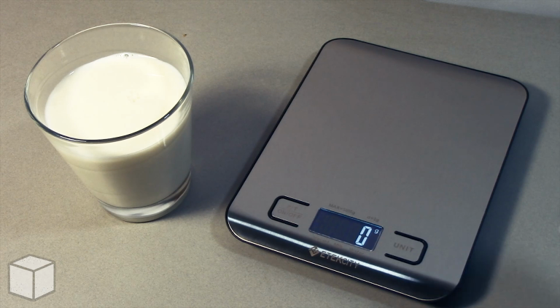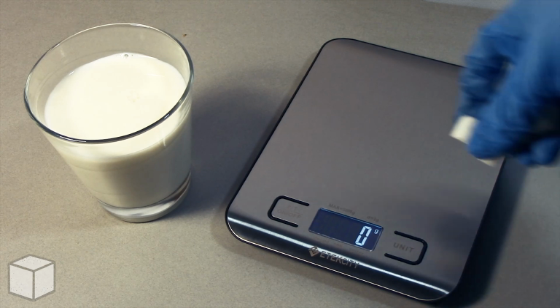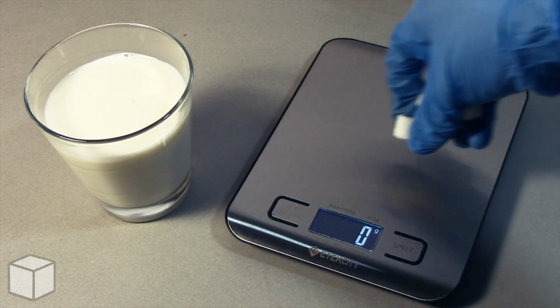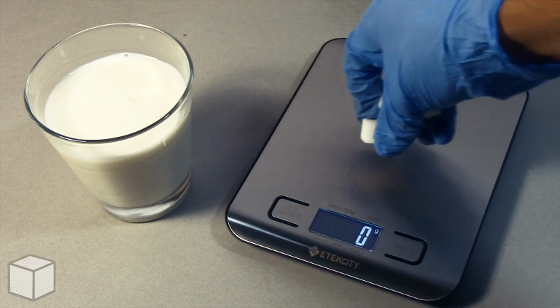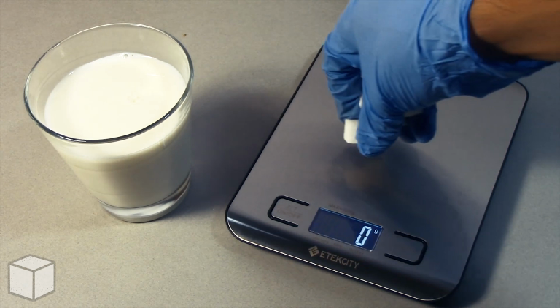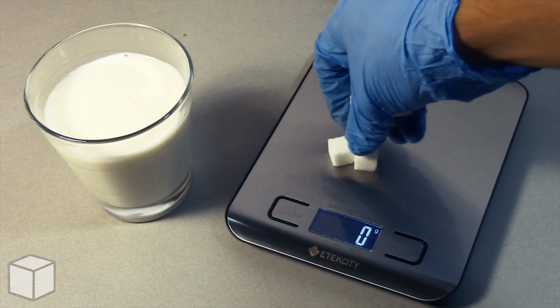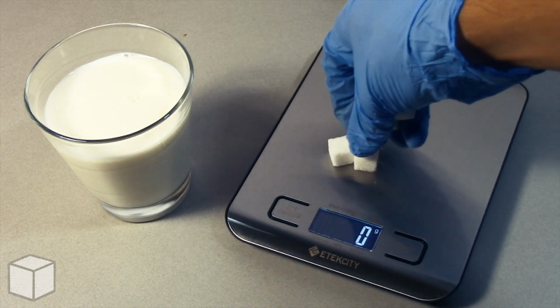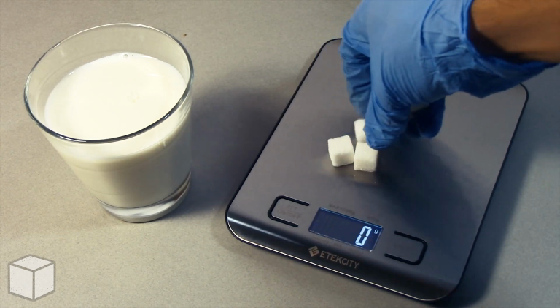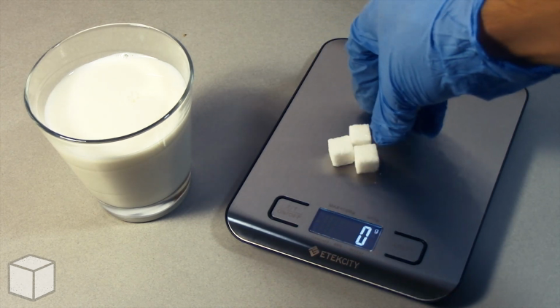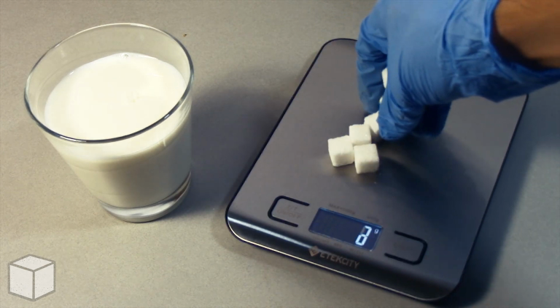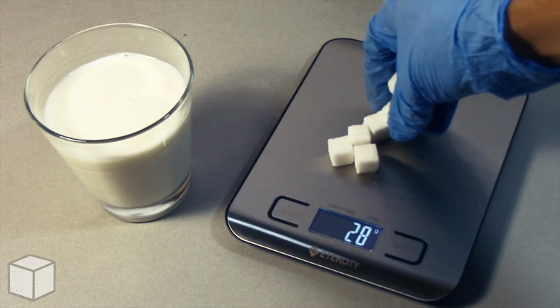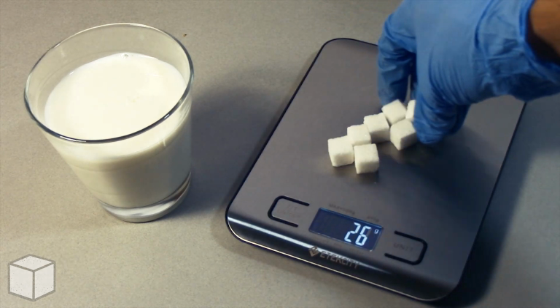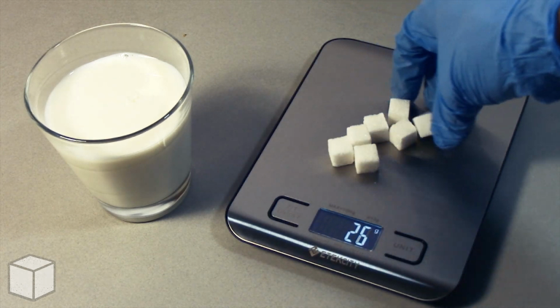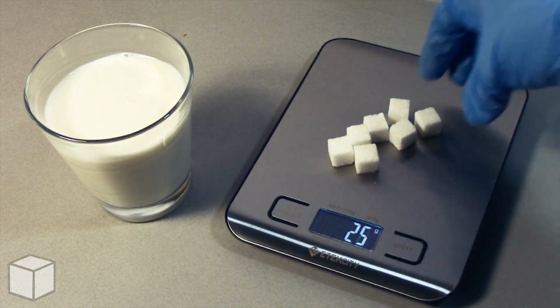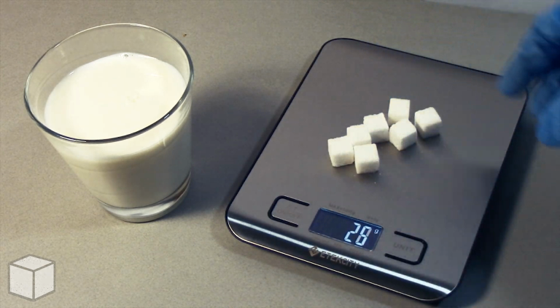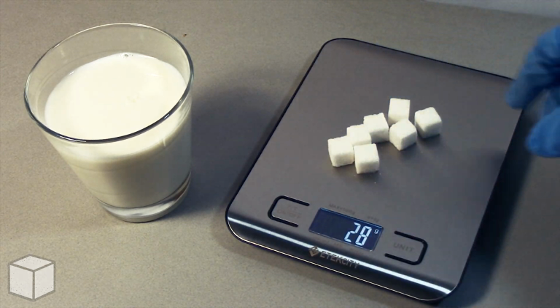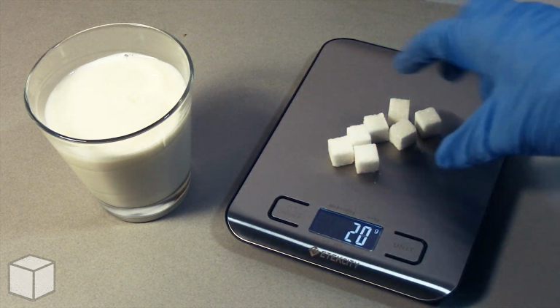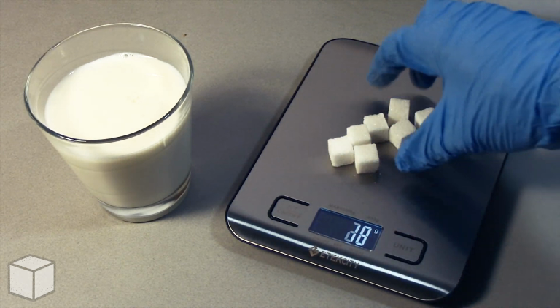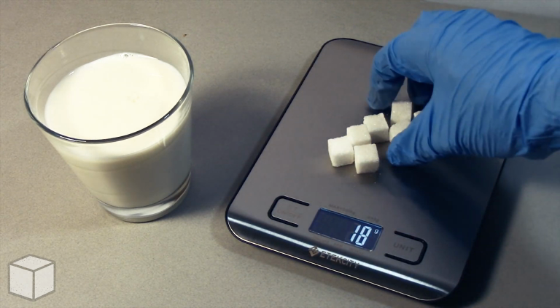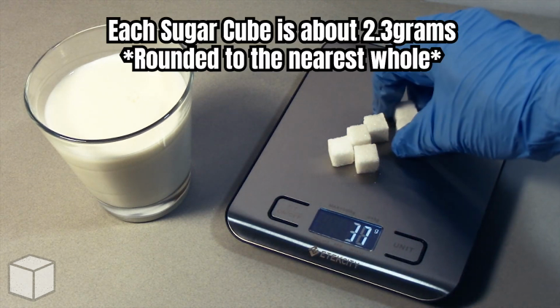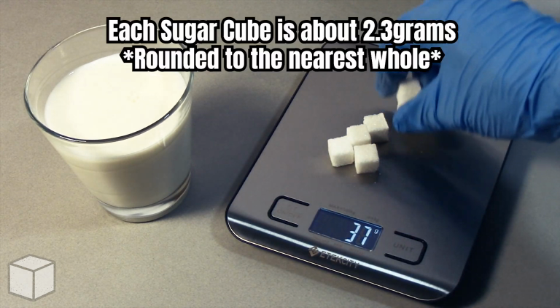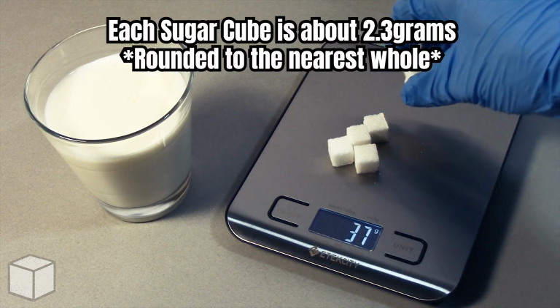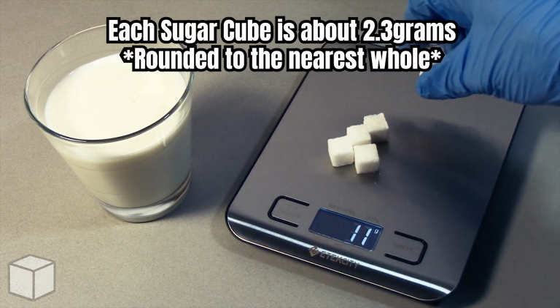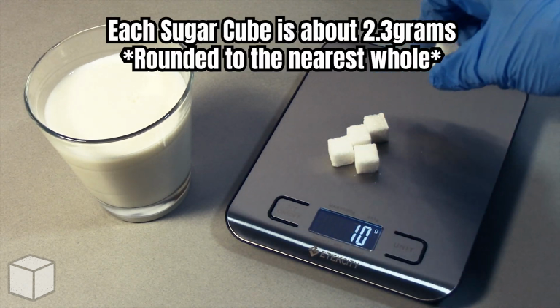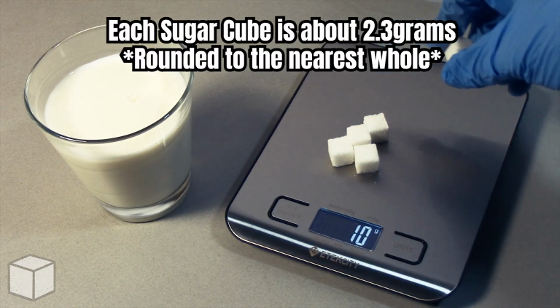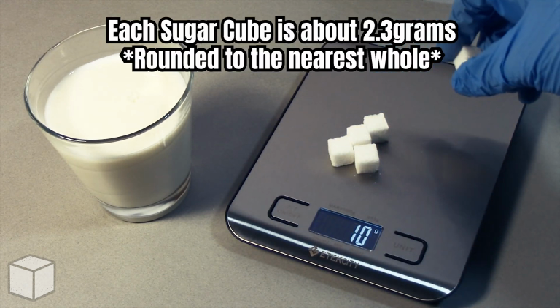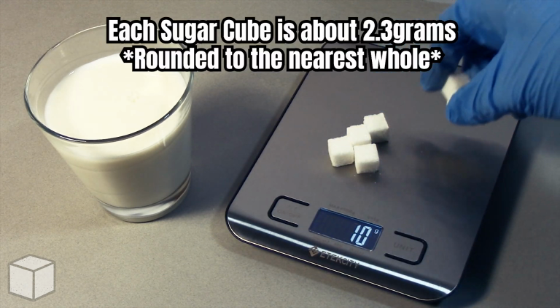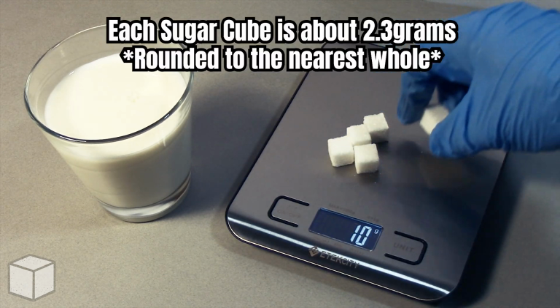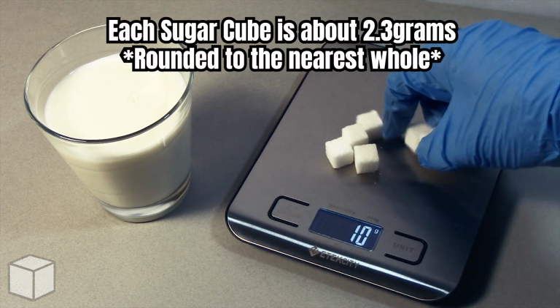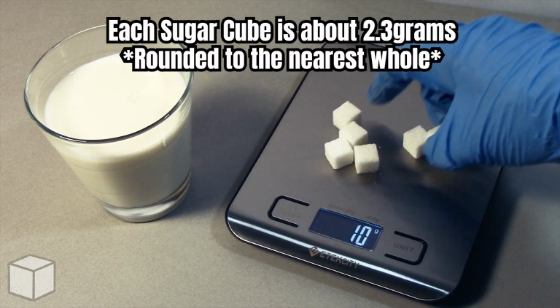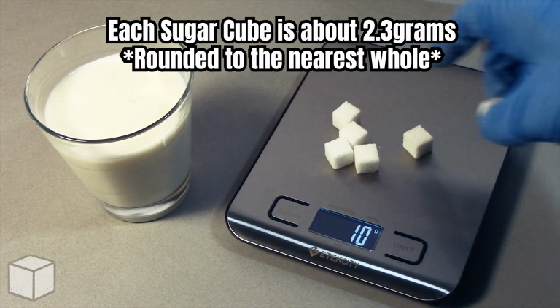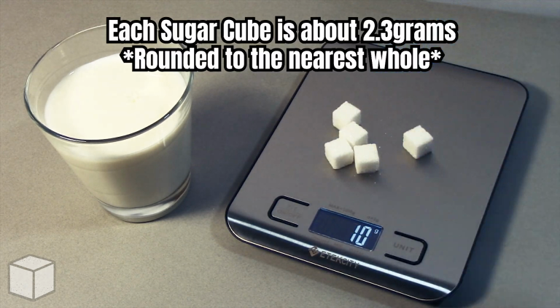And here's the equivalent using sugar cubes. Each cube is about 2.3 grams.